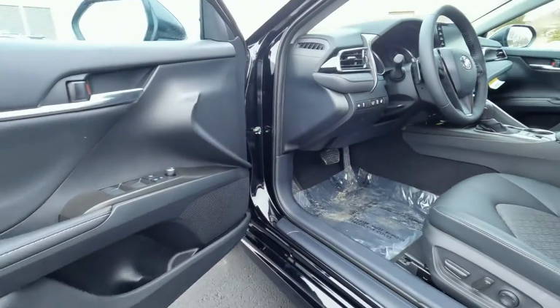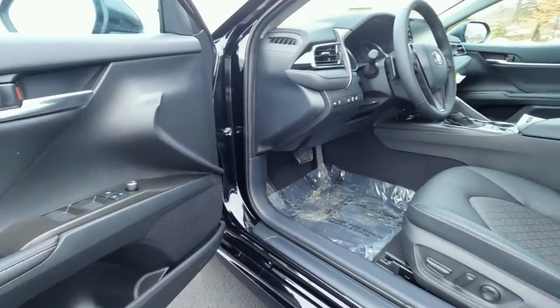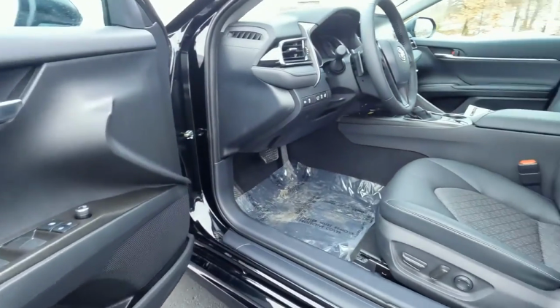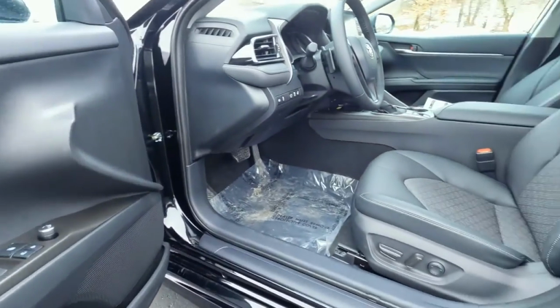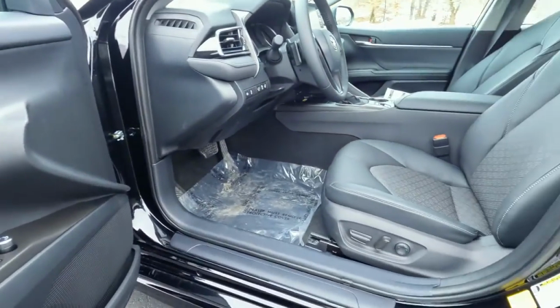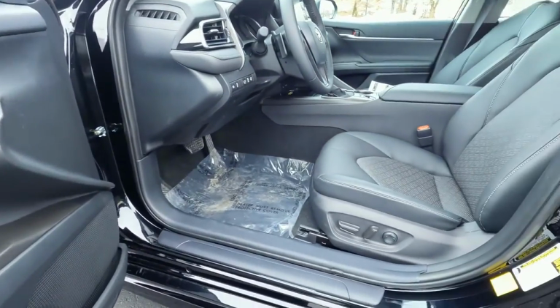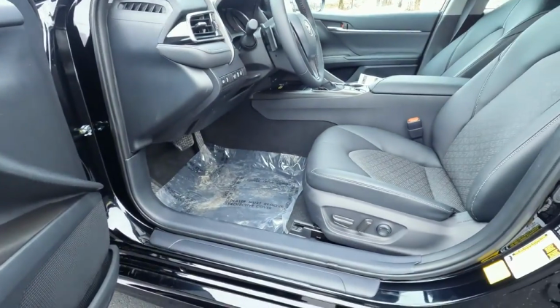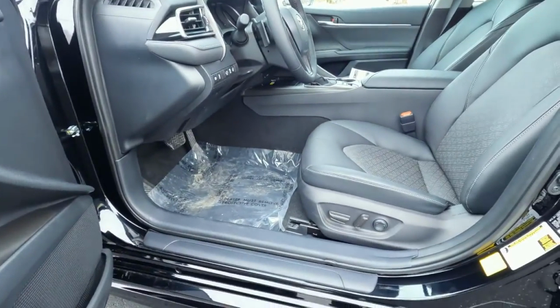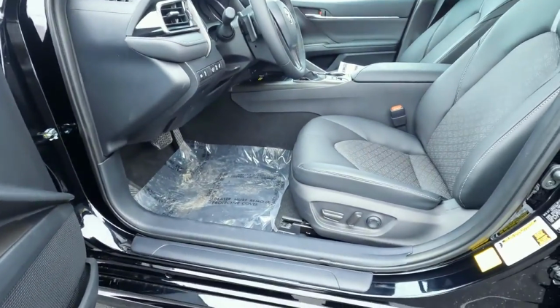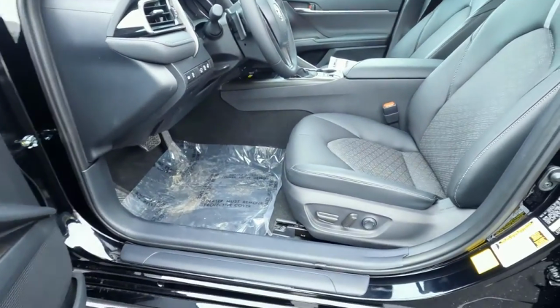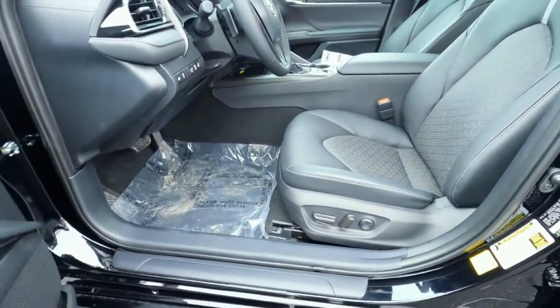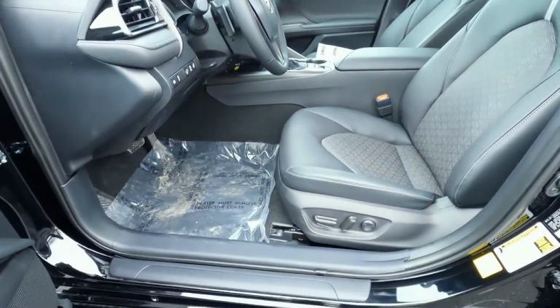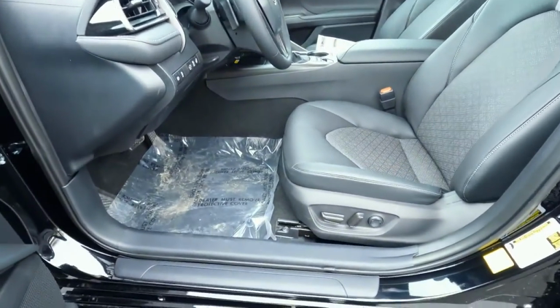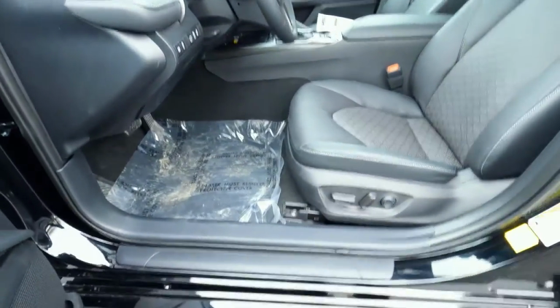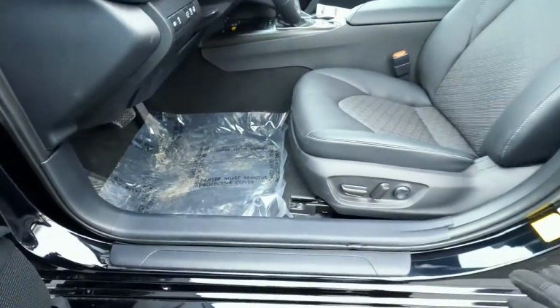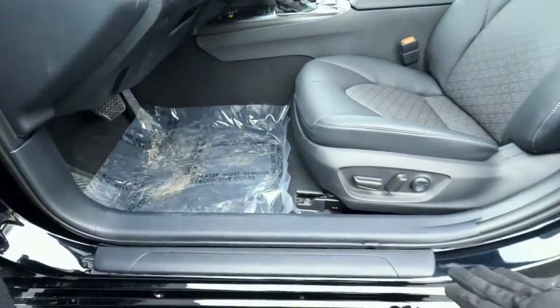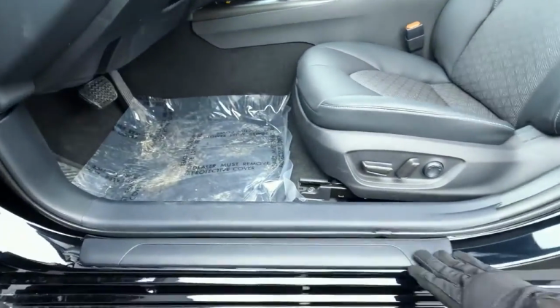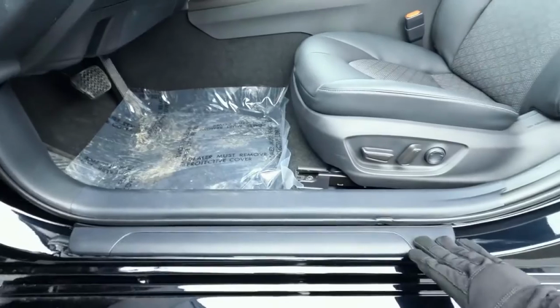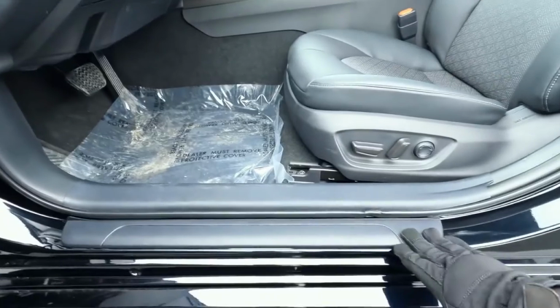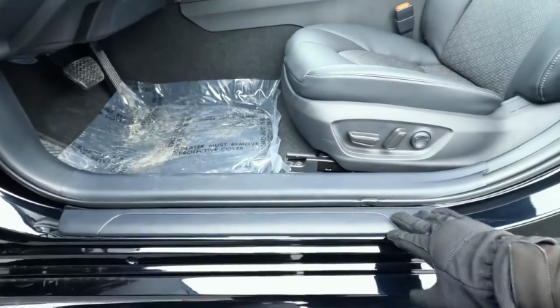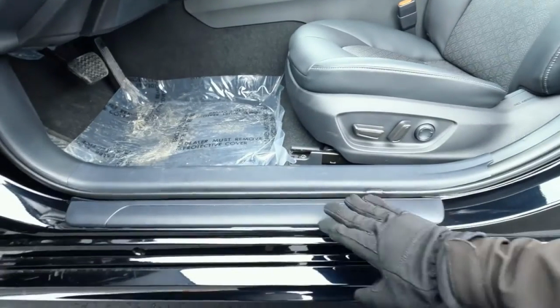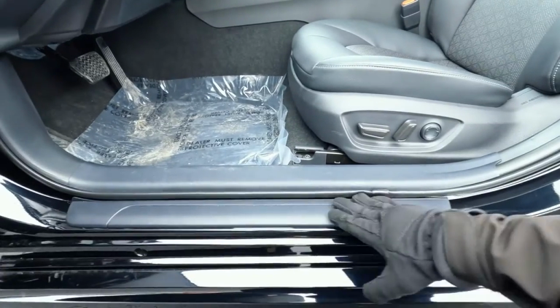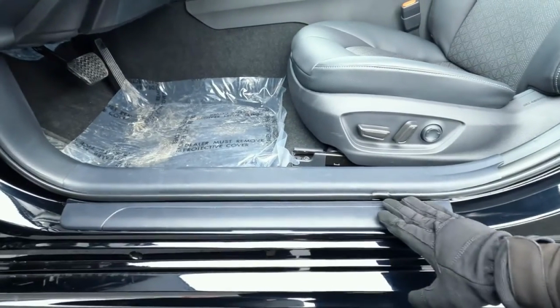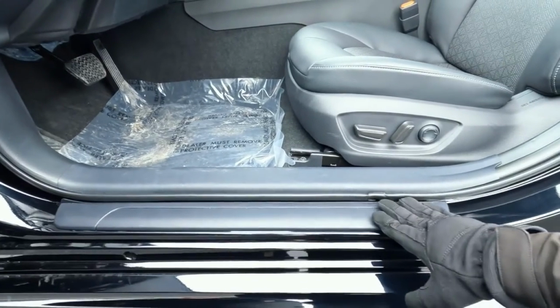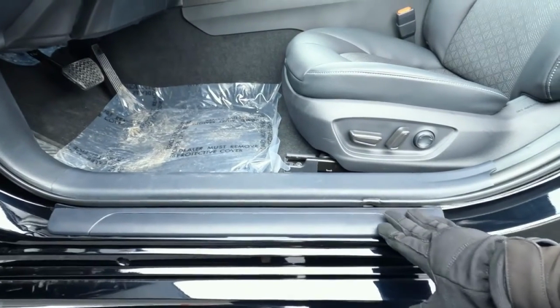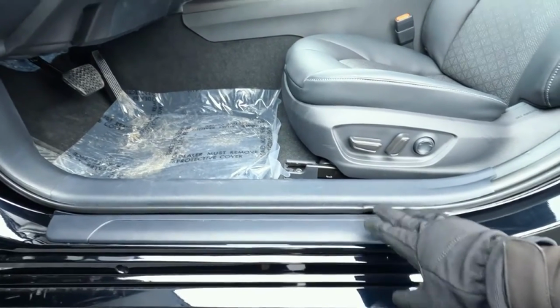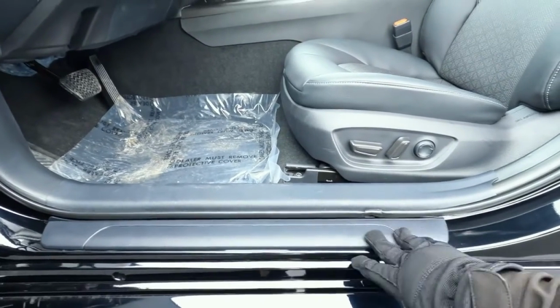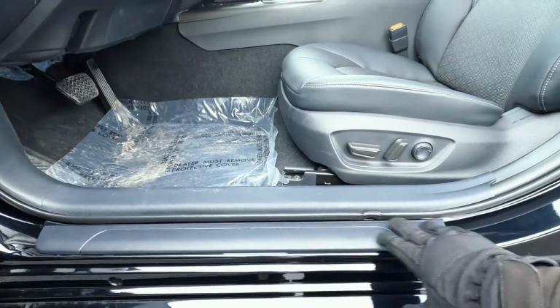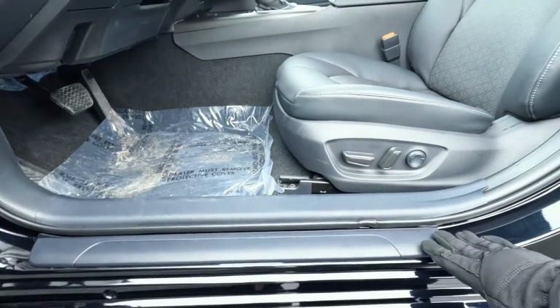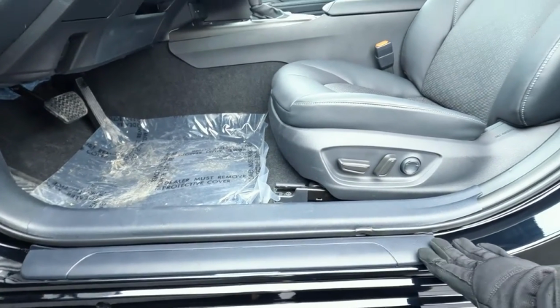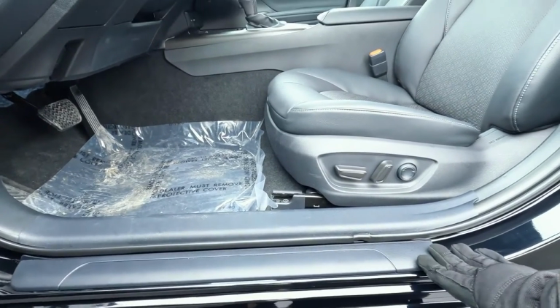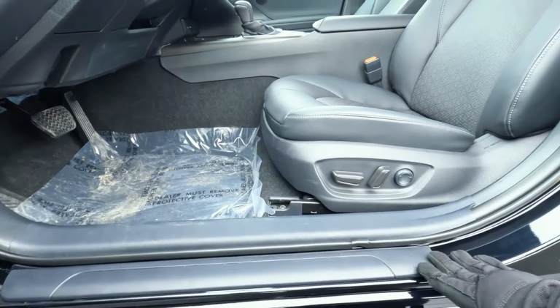There are power door locks, power mirrors, a speaker in the door, and a bottle holder with some pockets. On the bottom of the door, there is a puddle light designed to help prevent you from stepping into a puddle. In the threshold, there is a threshold plate, but it doesn't say Camry on it.